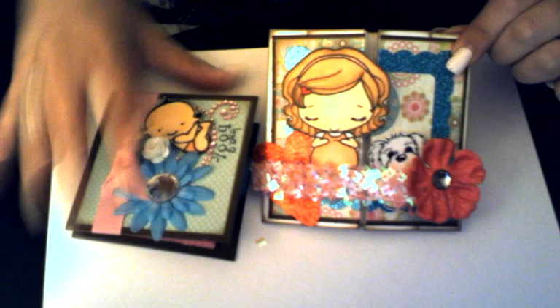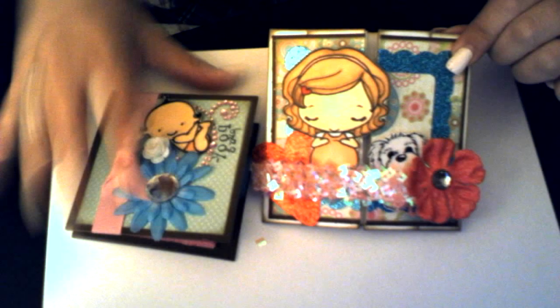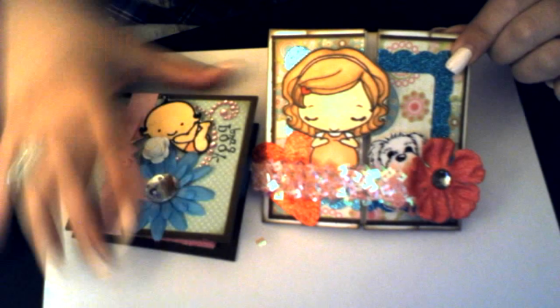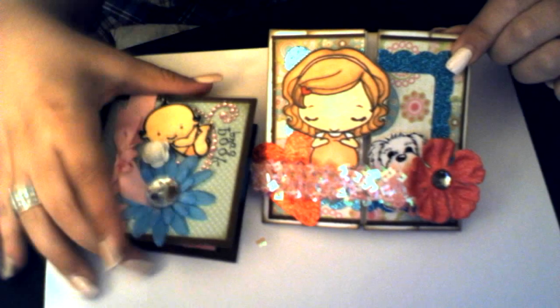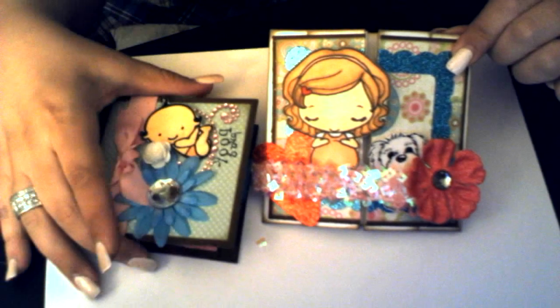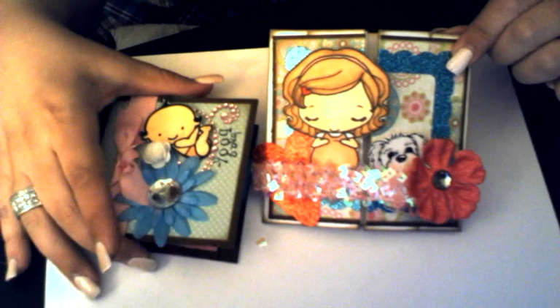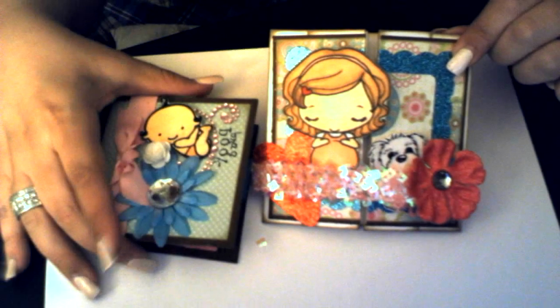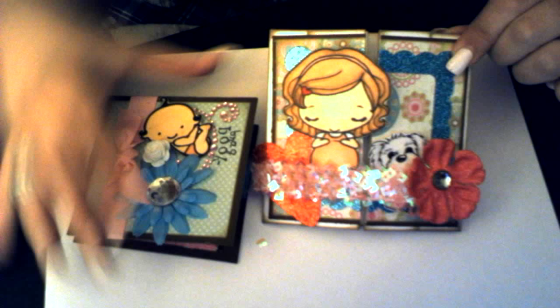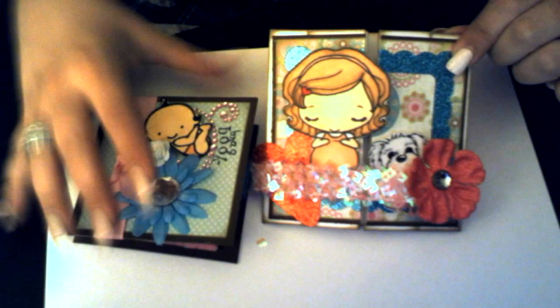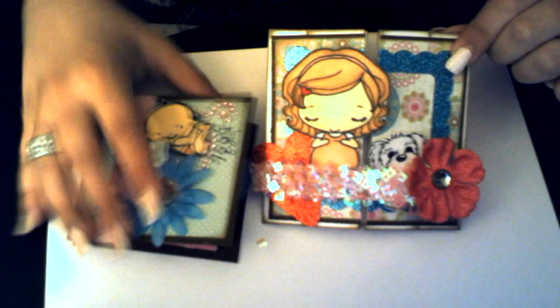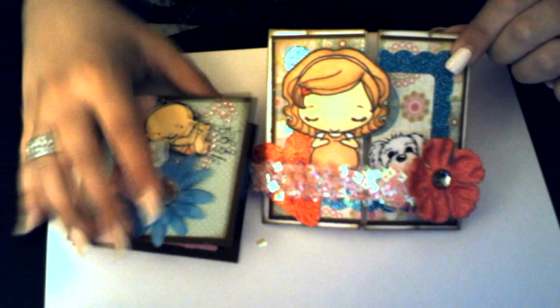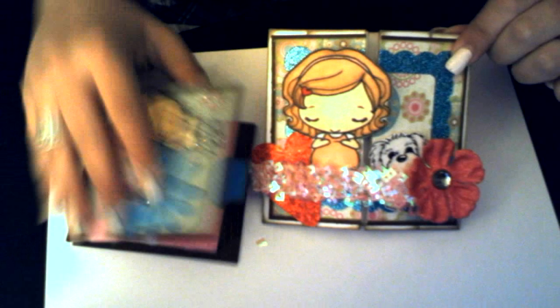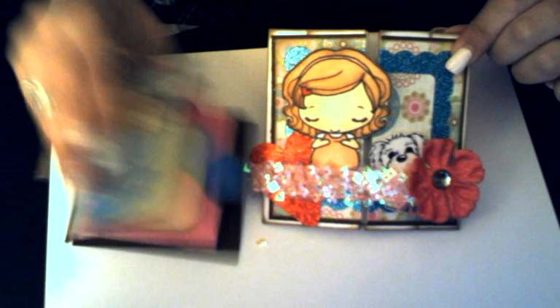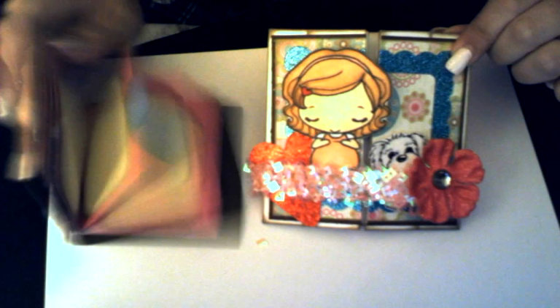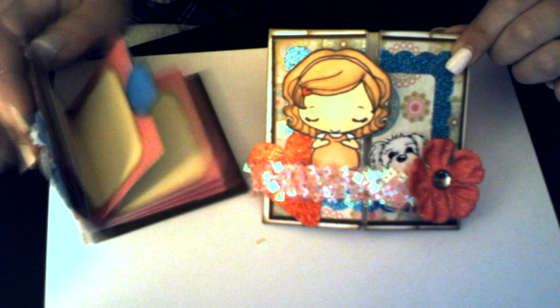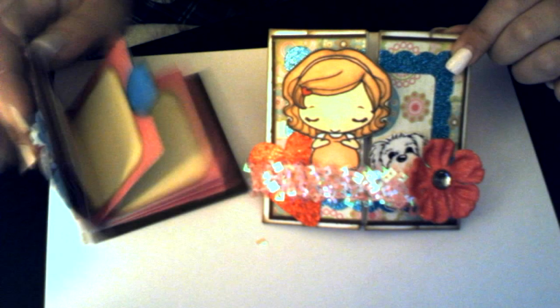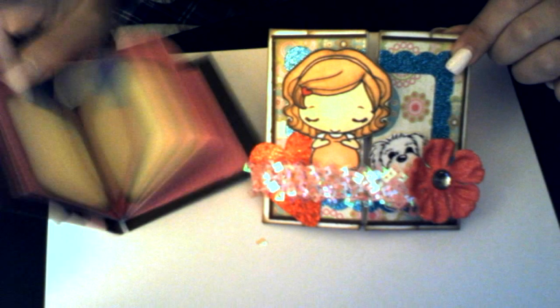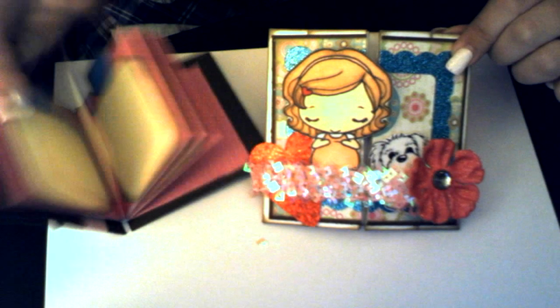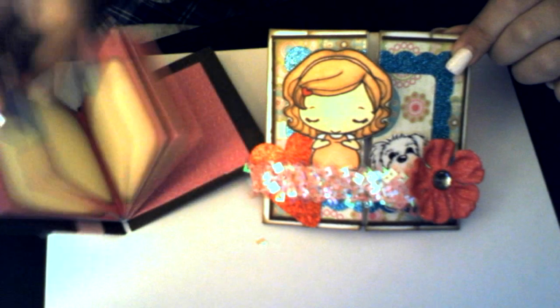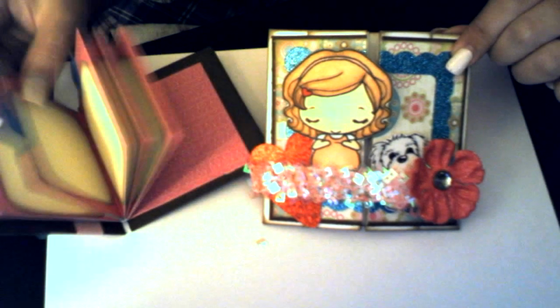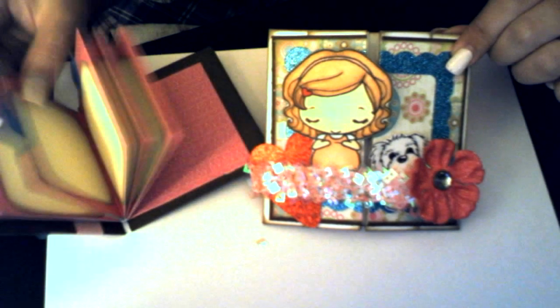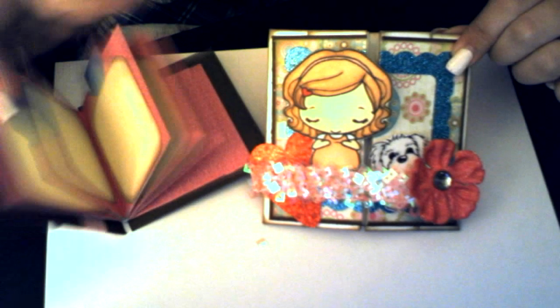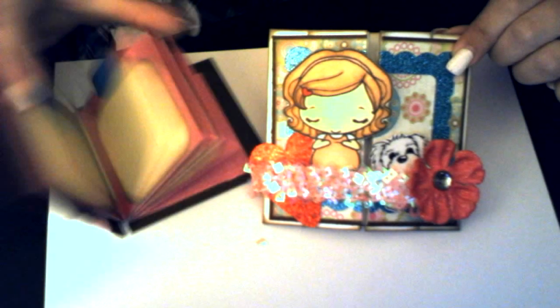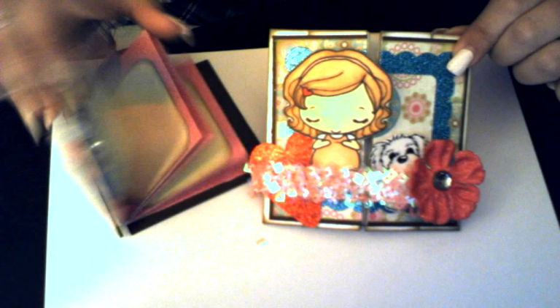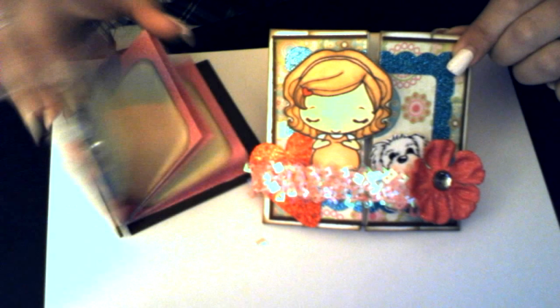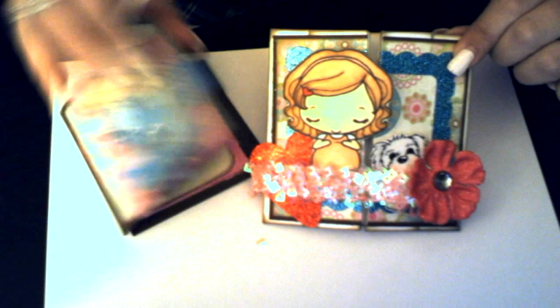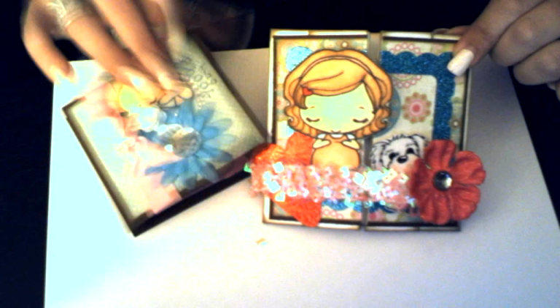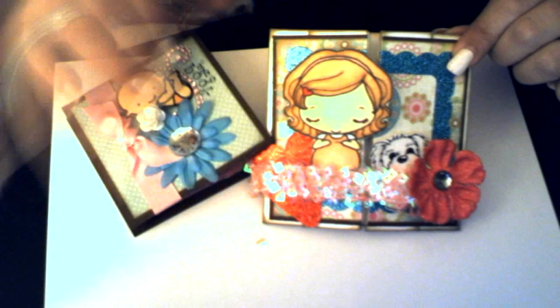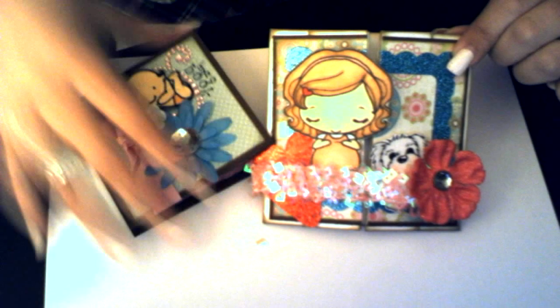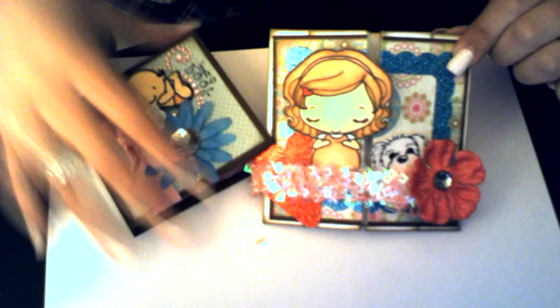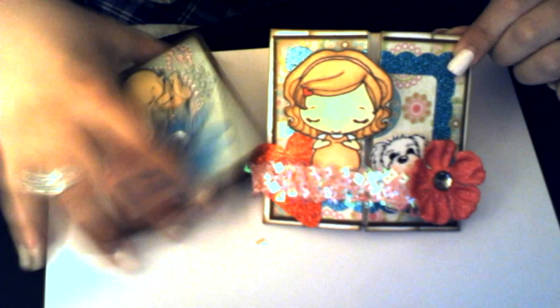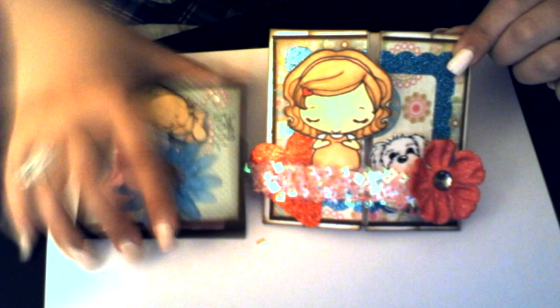The size will probably stay the same — just like I said, the thickness is just too thick.